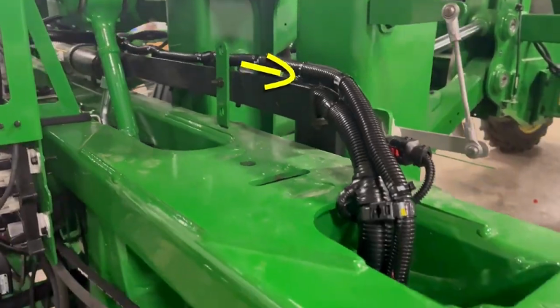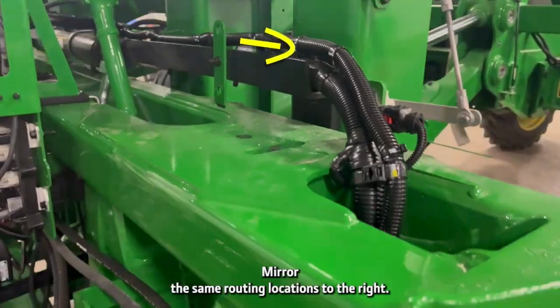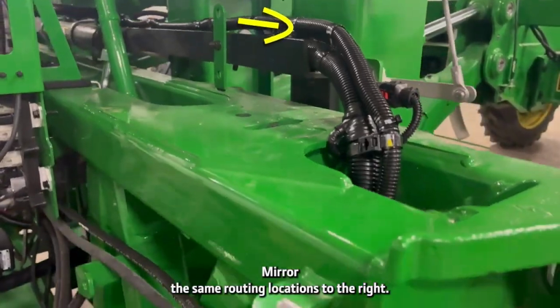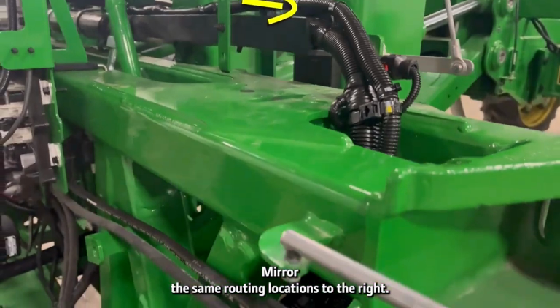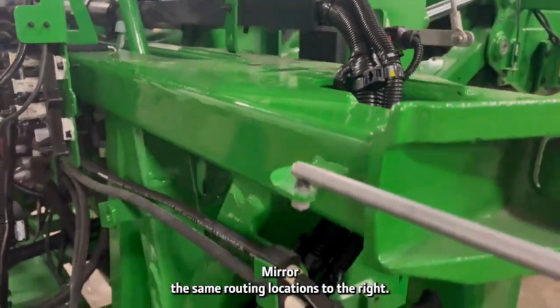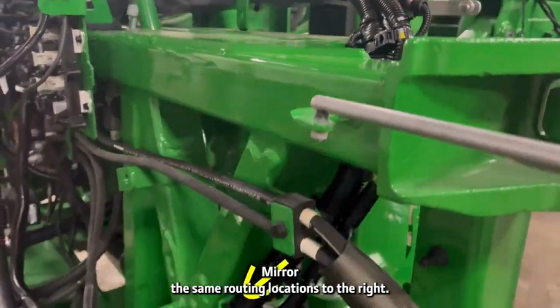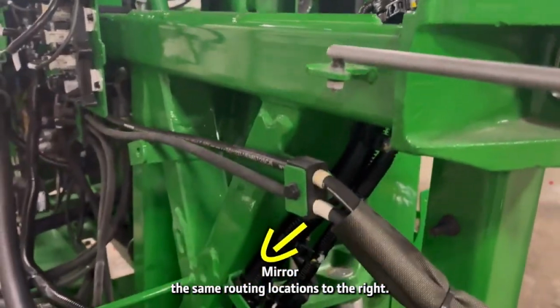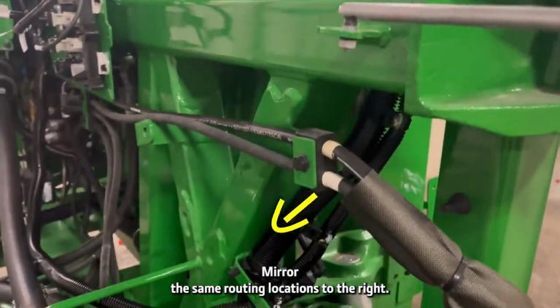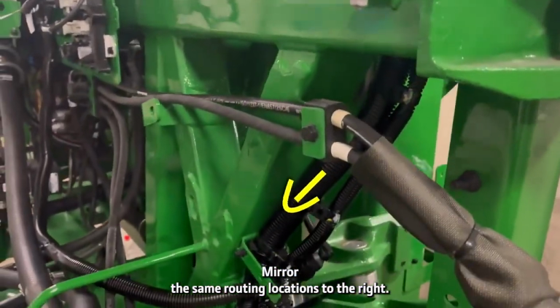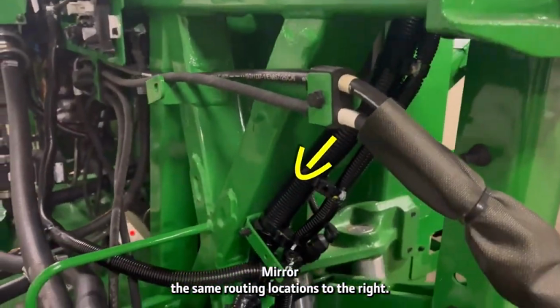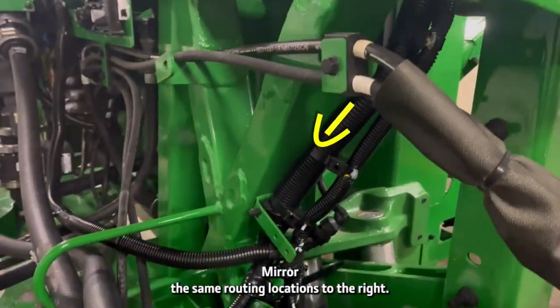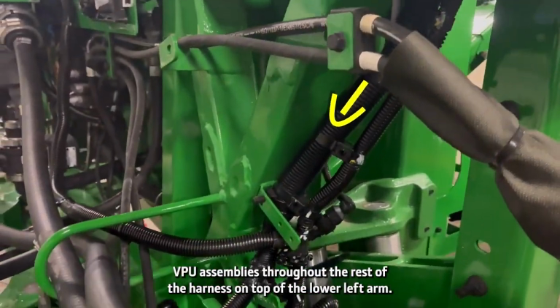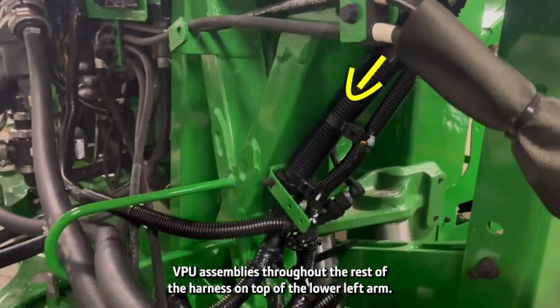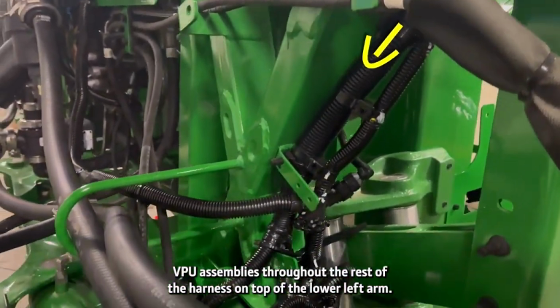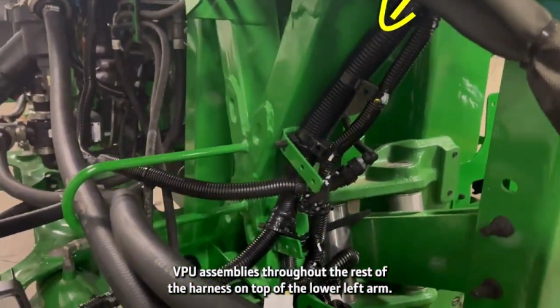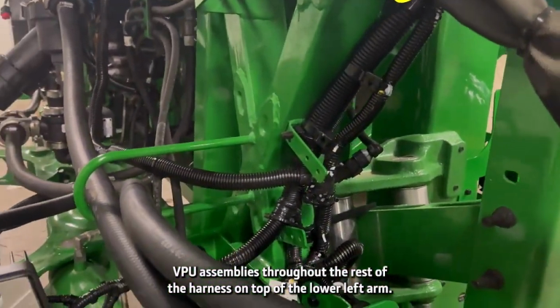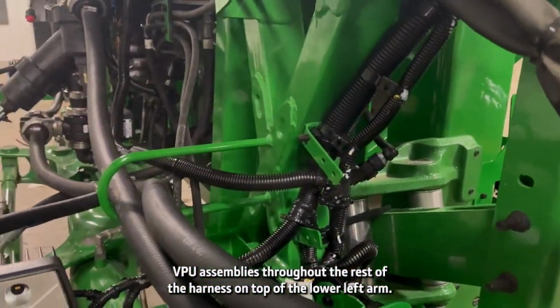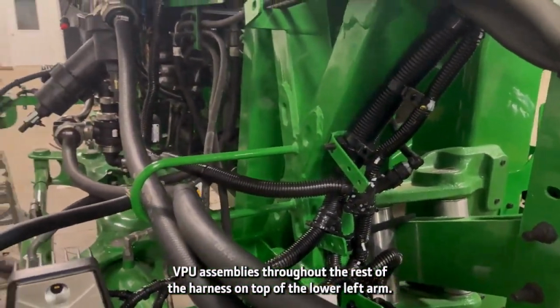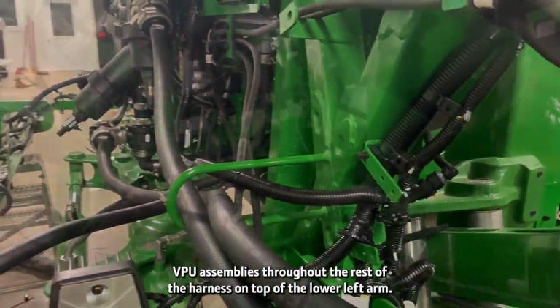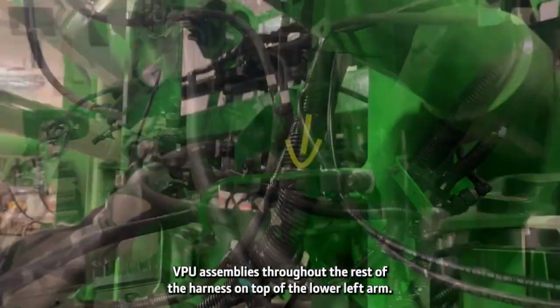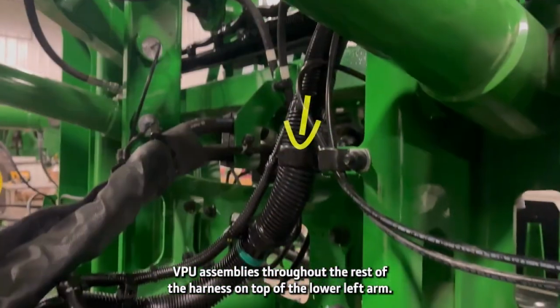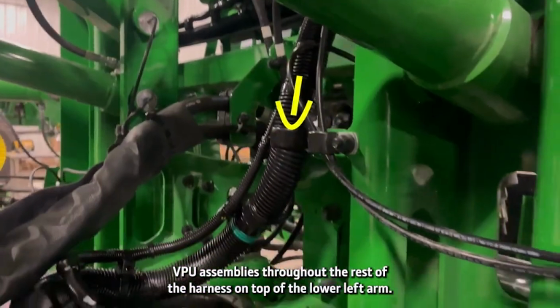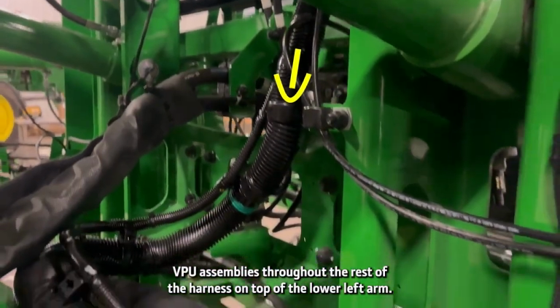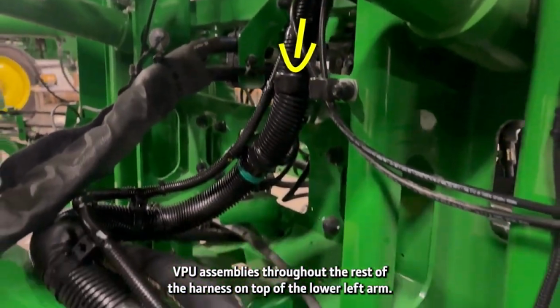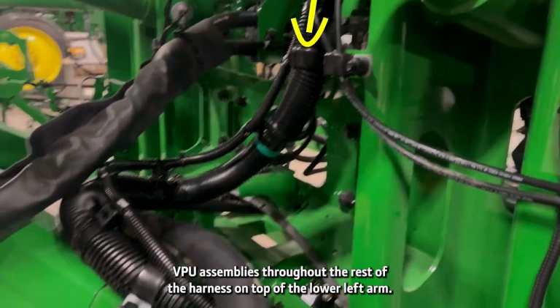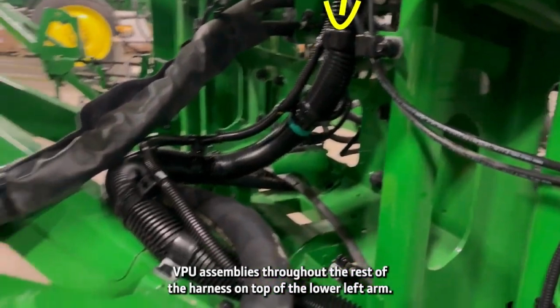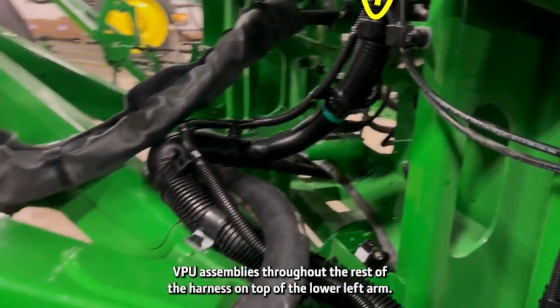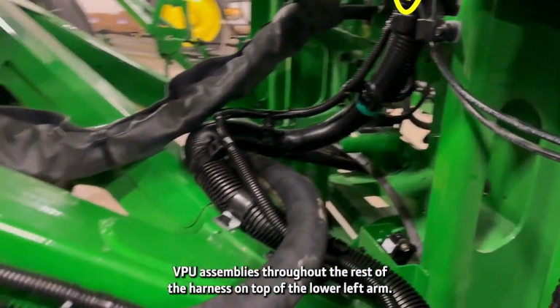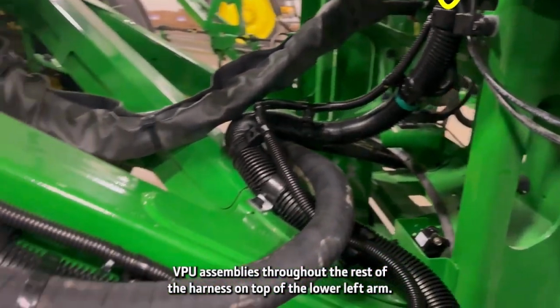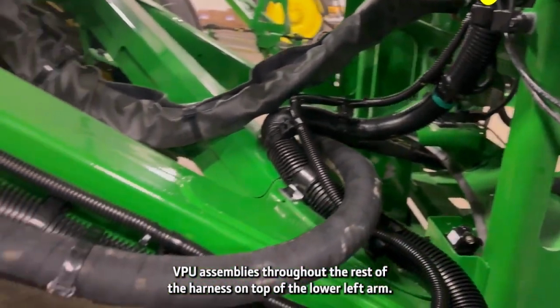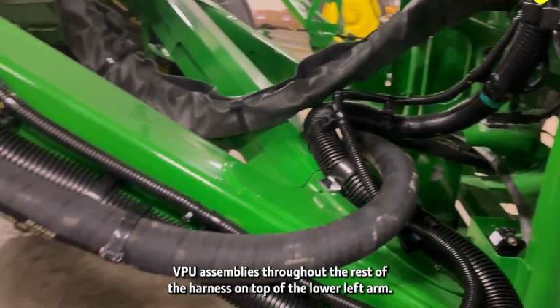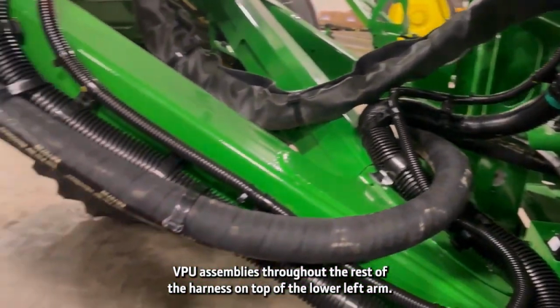Mirror the same routing locations to the right VPU assemblies. Route the rest of the harness on top of the lower lift arm.